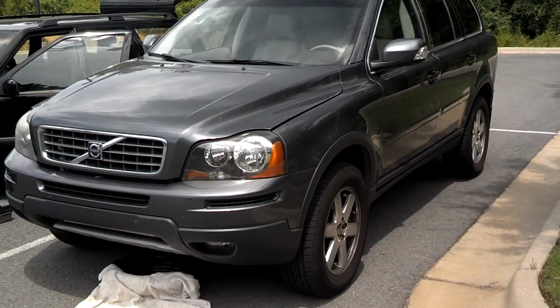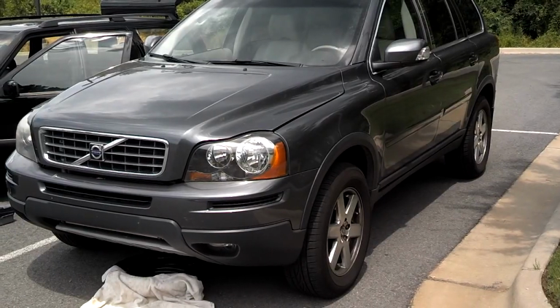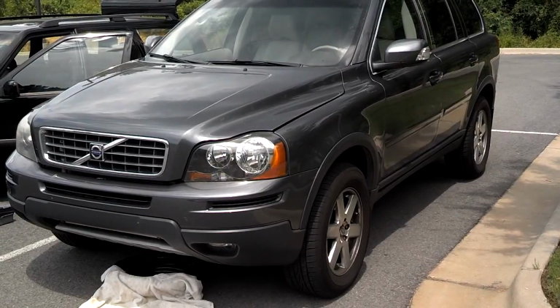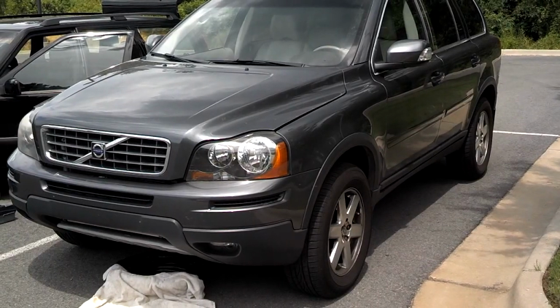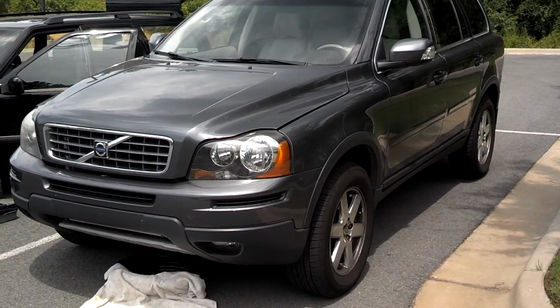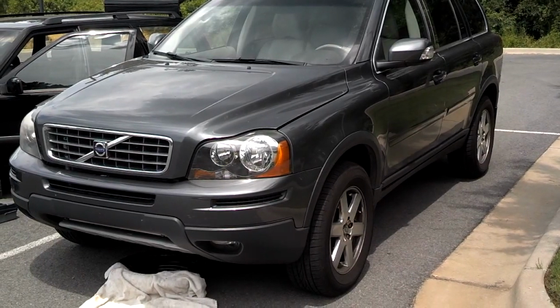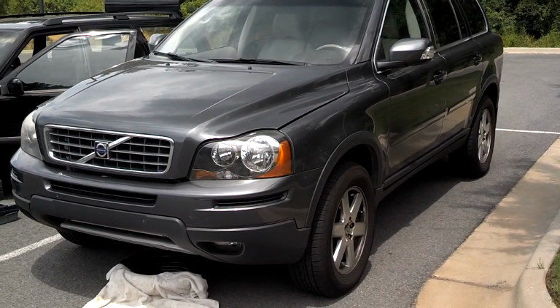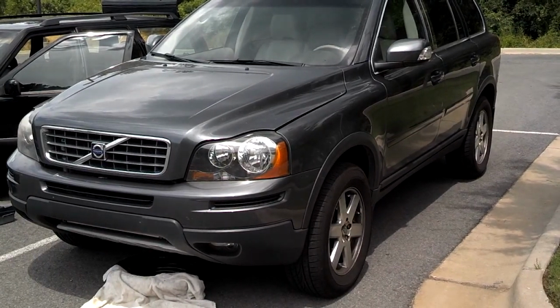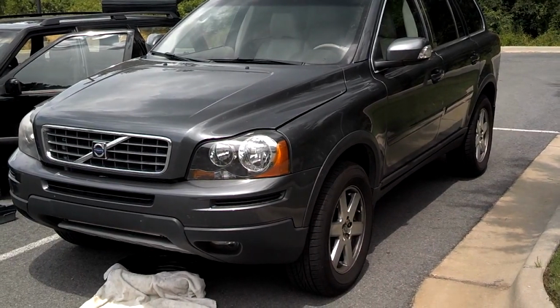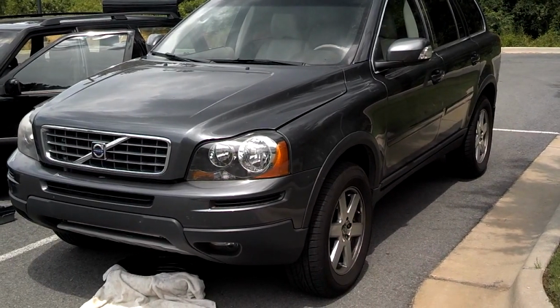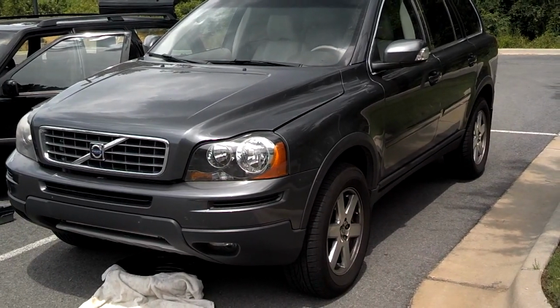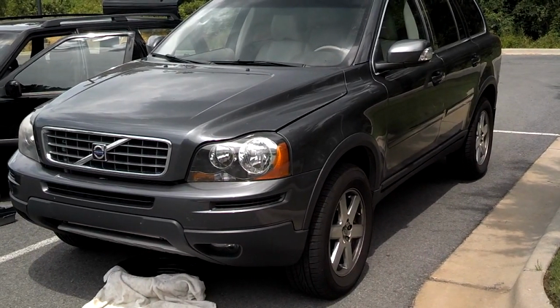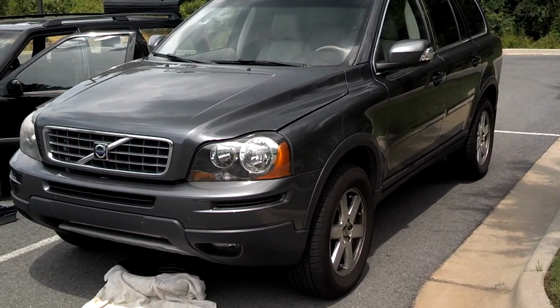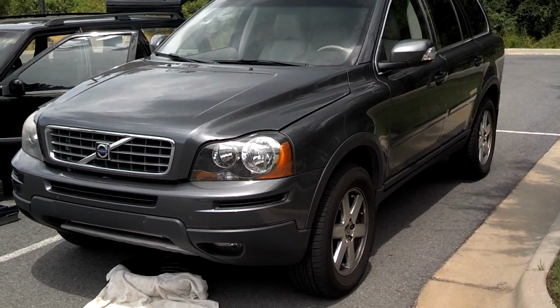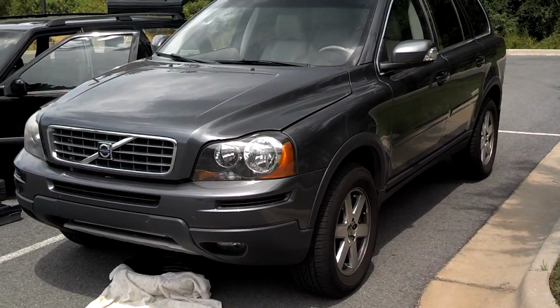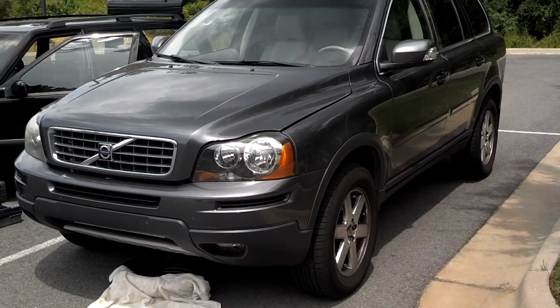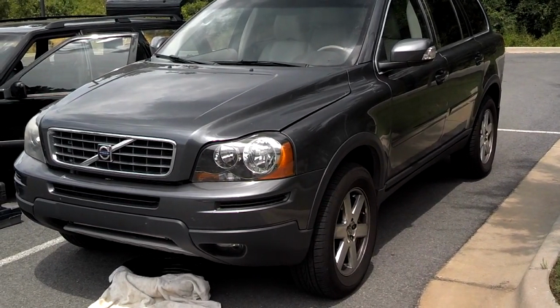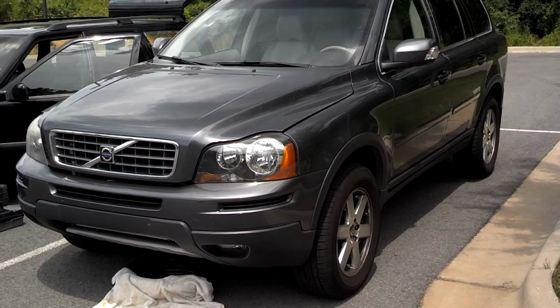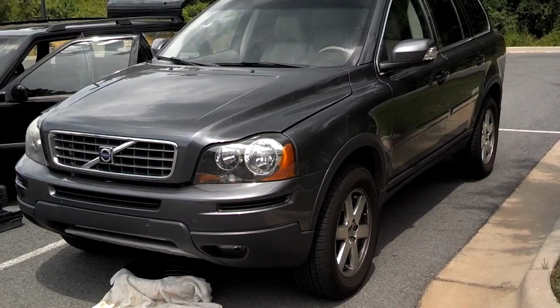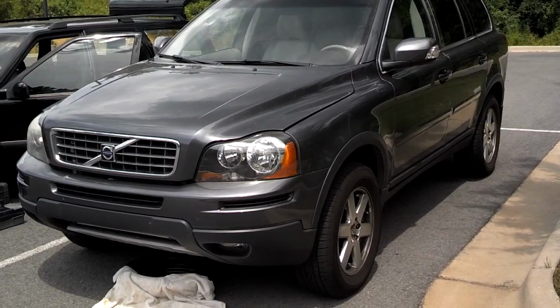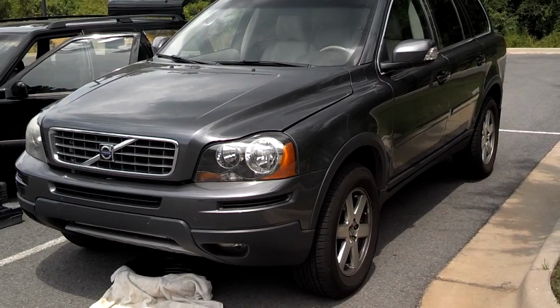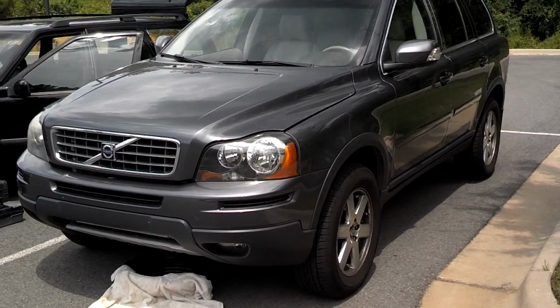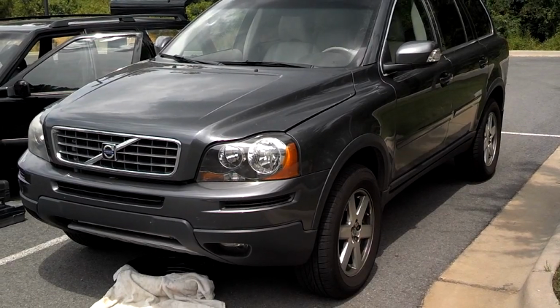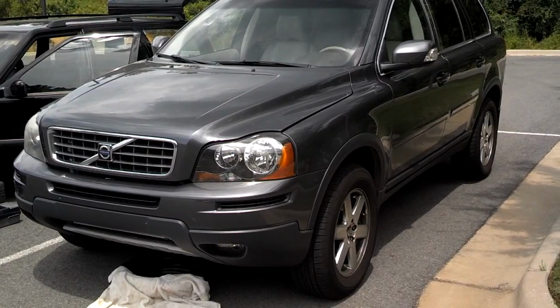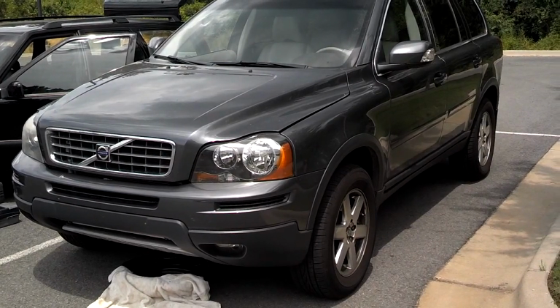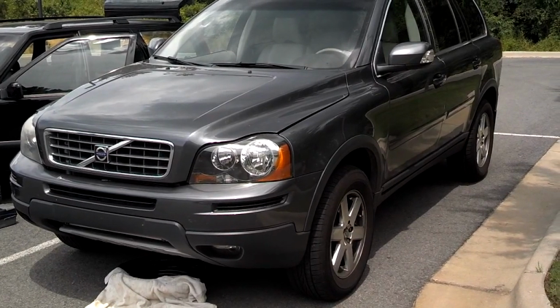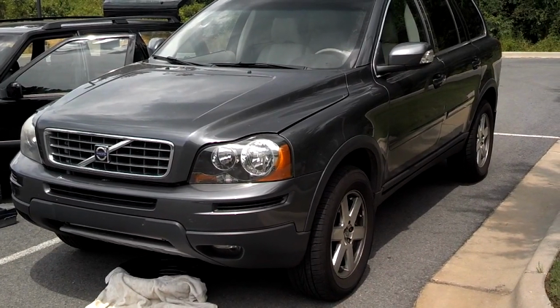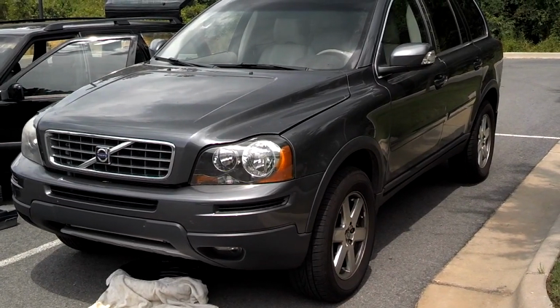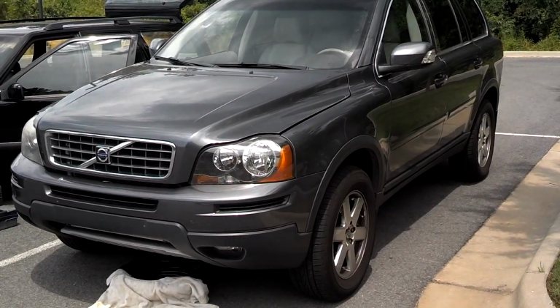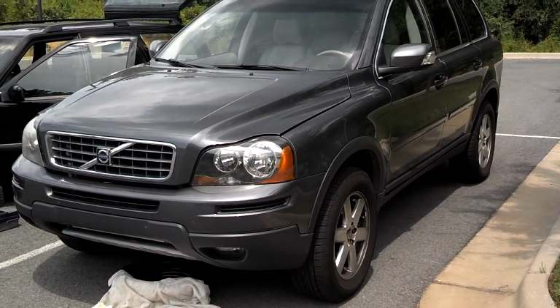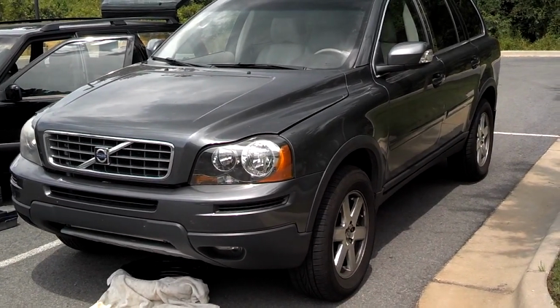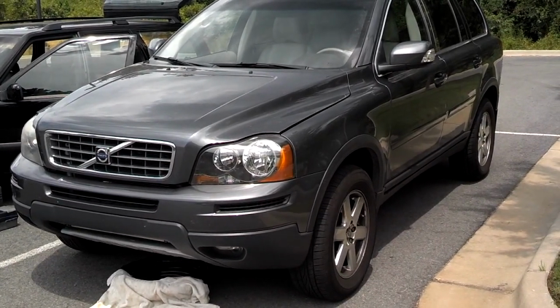I'm going to do an oil change on this Volvo XC90. It's a 2007 model.